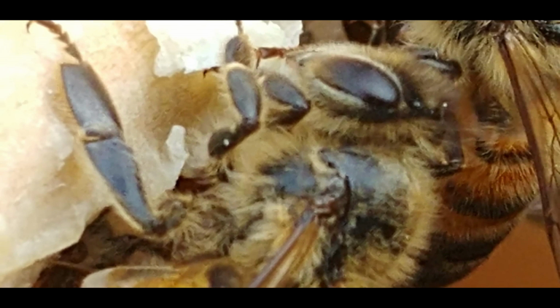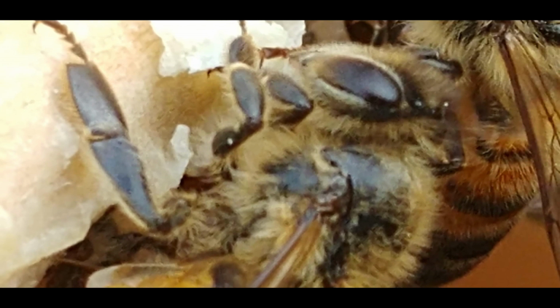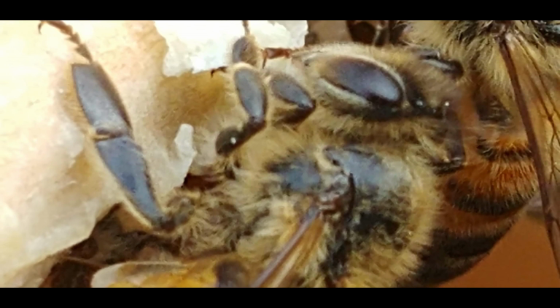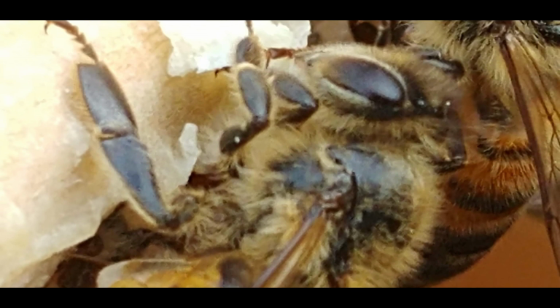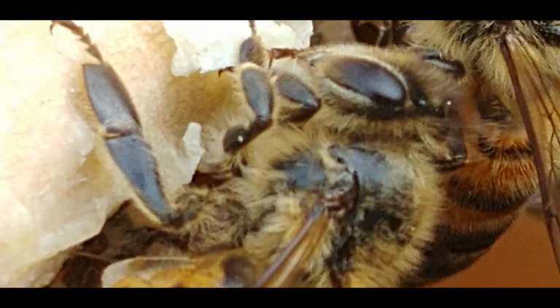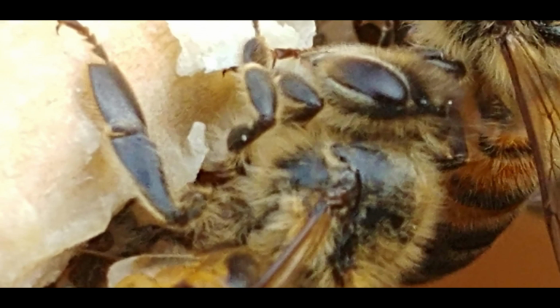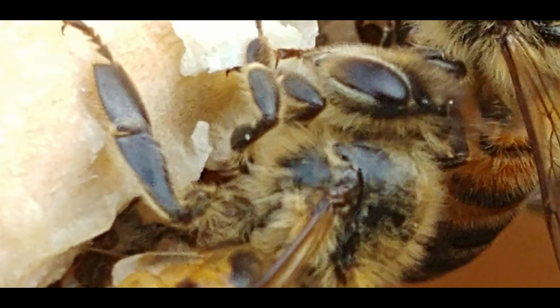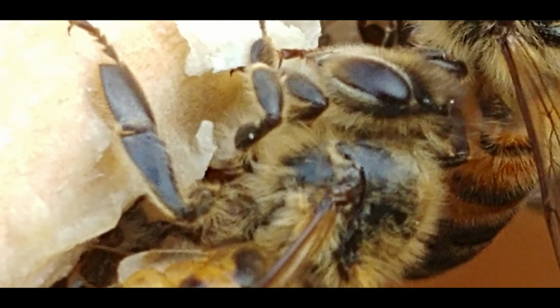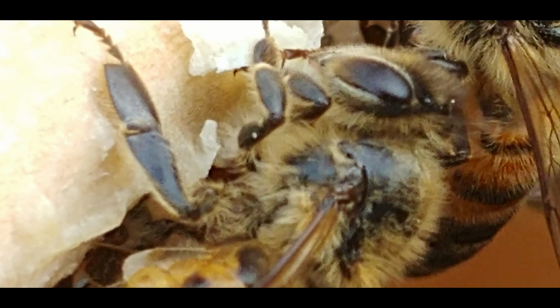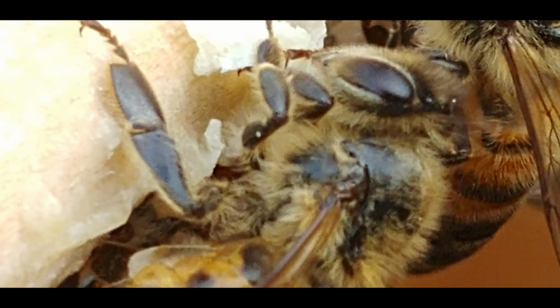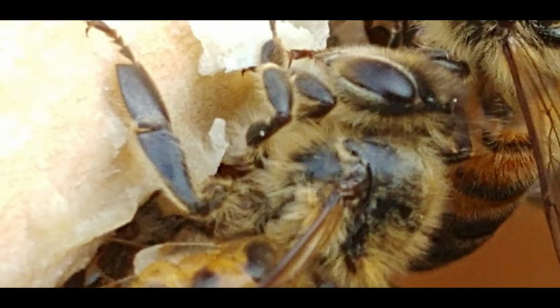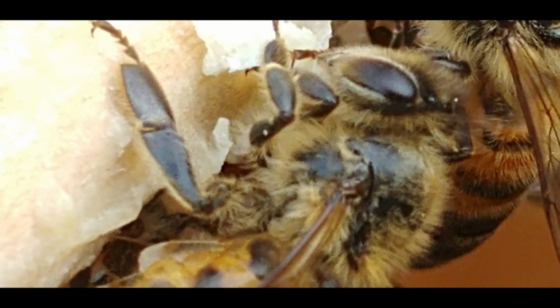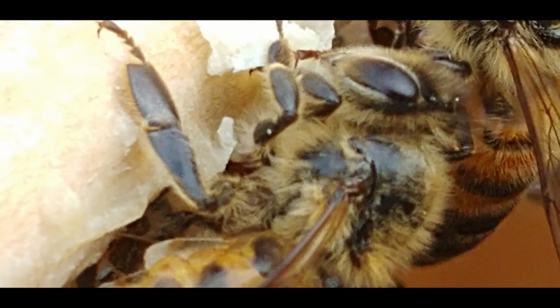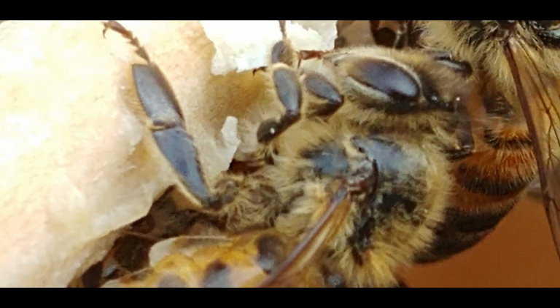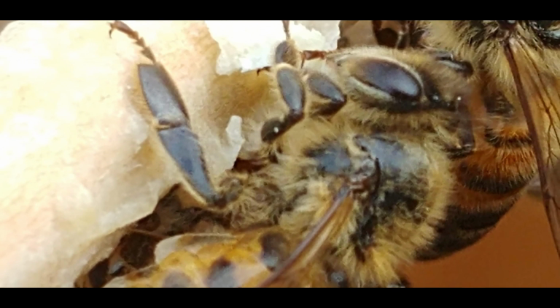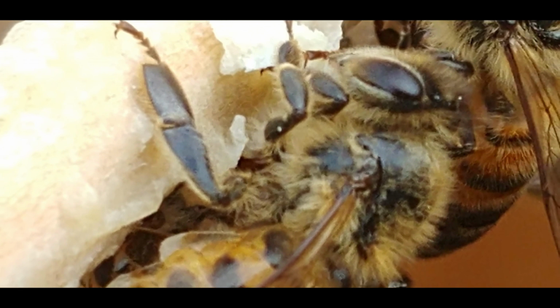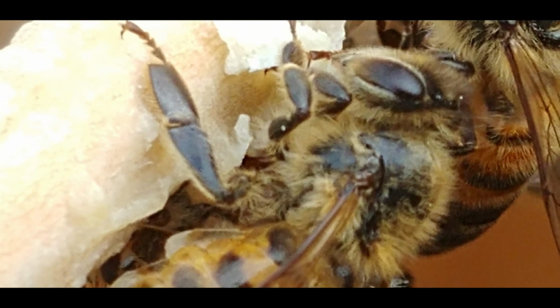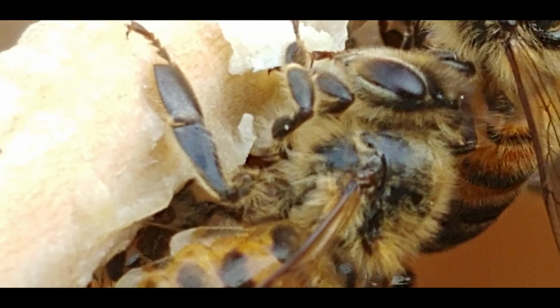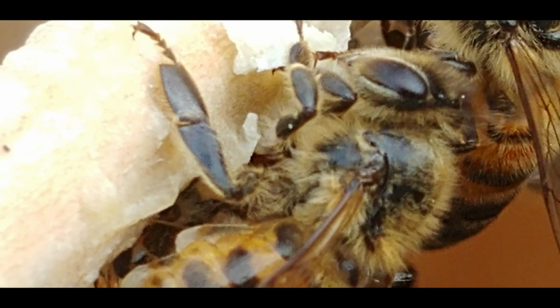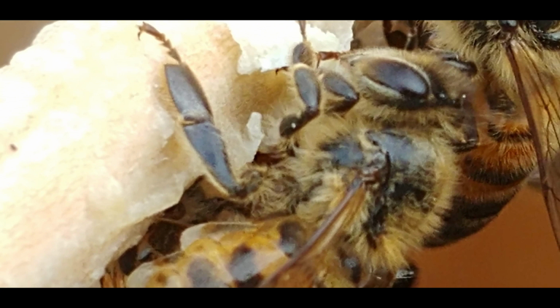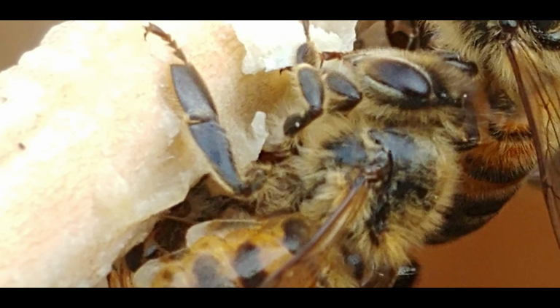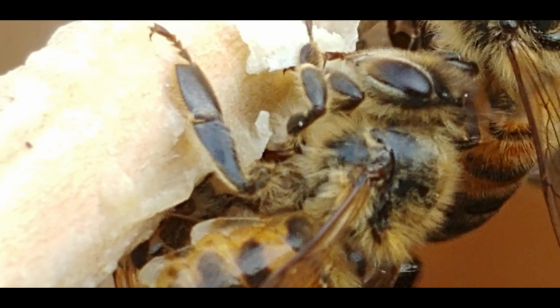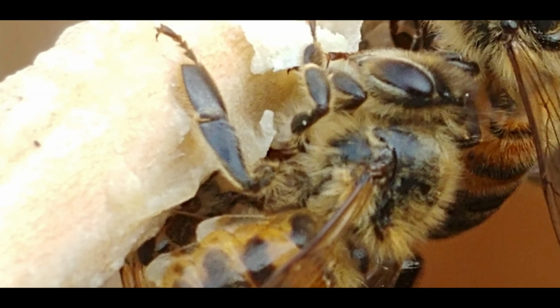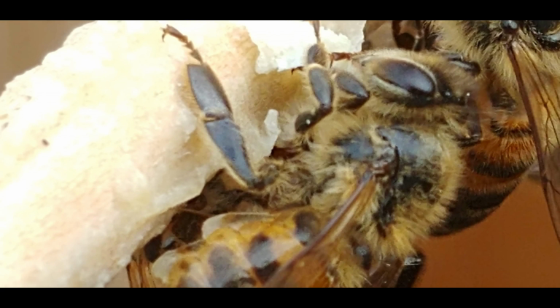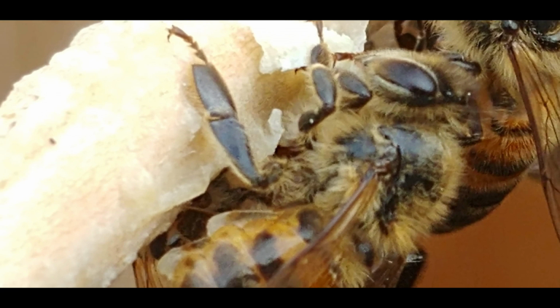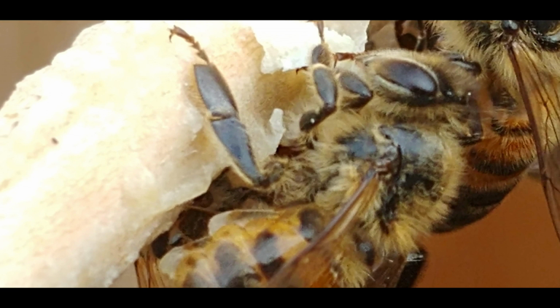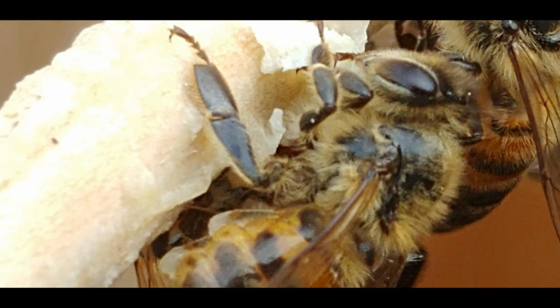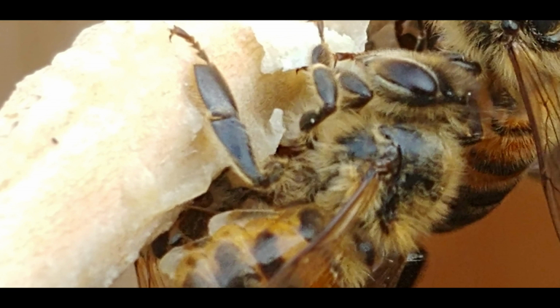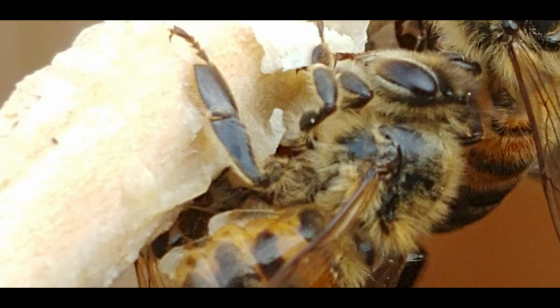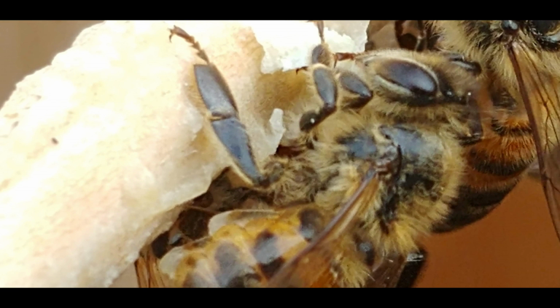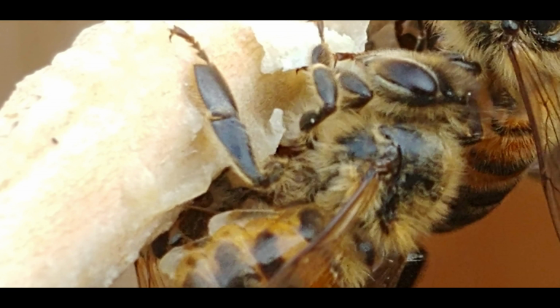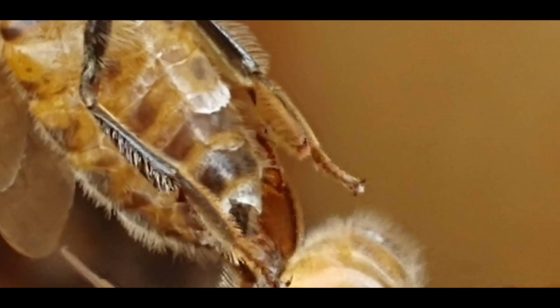At first, the beeswax appears transparent in color, but it becomes yellow later.